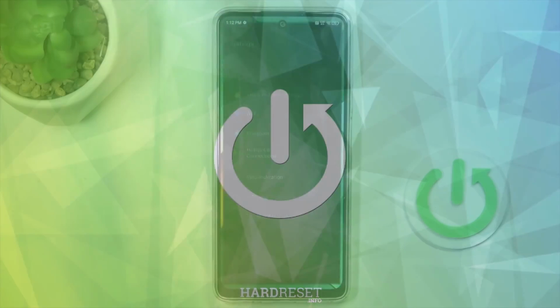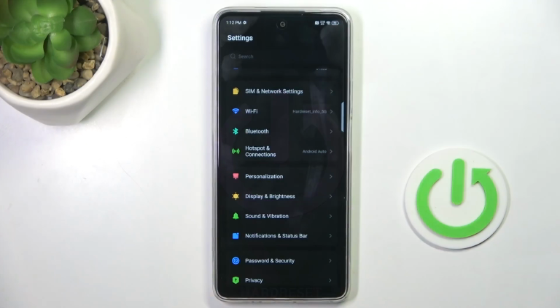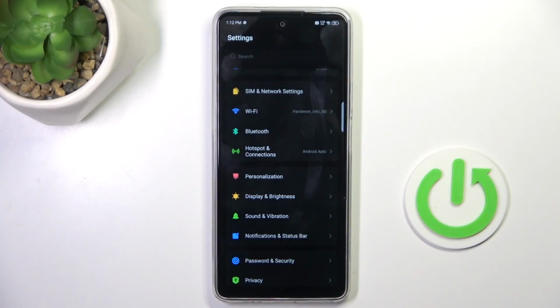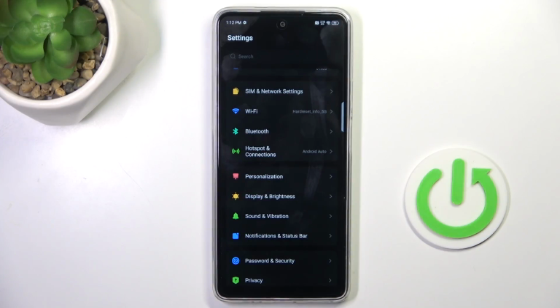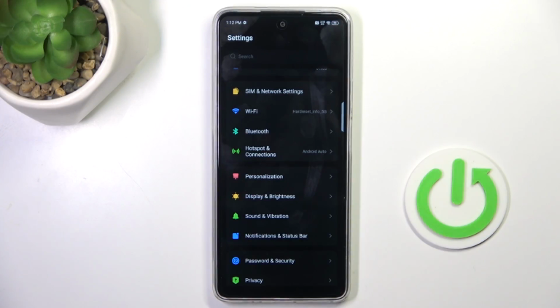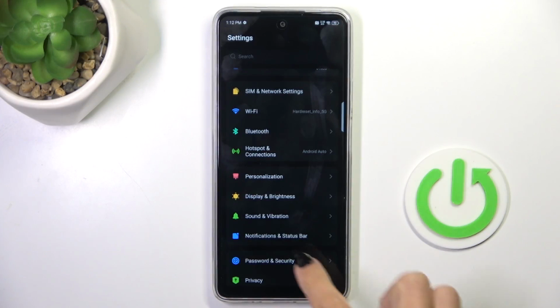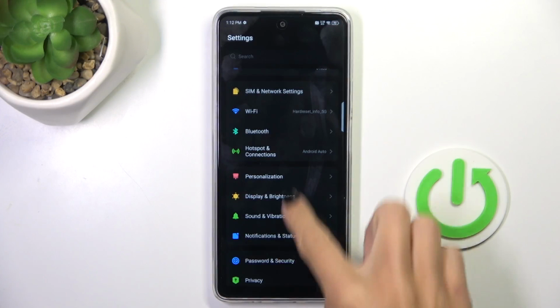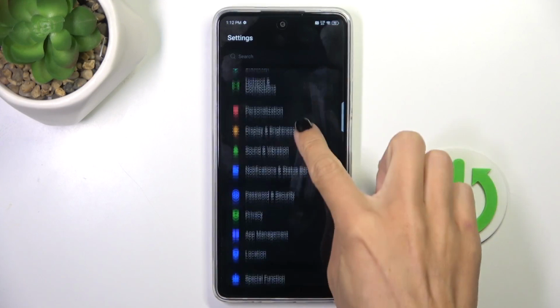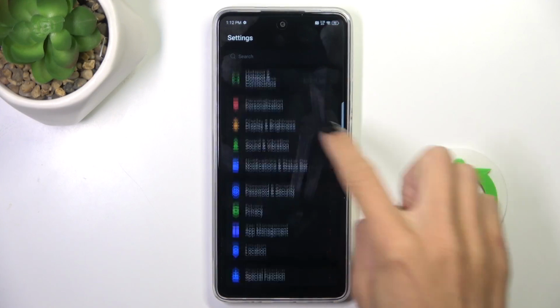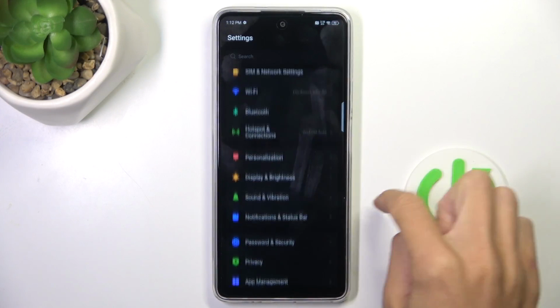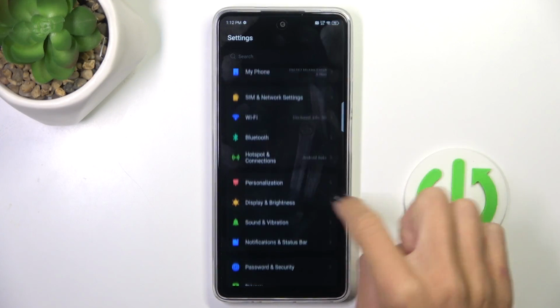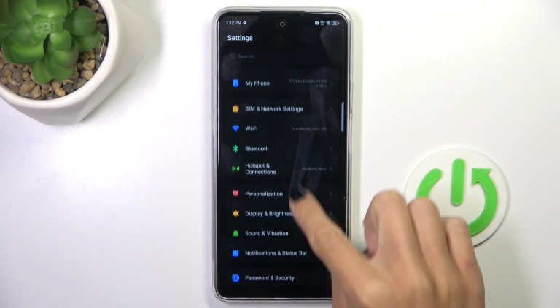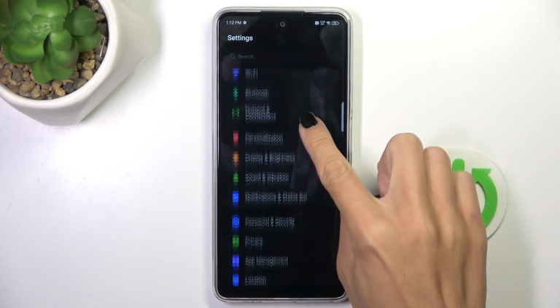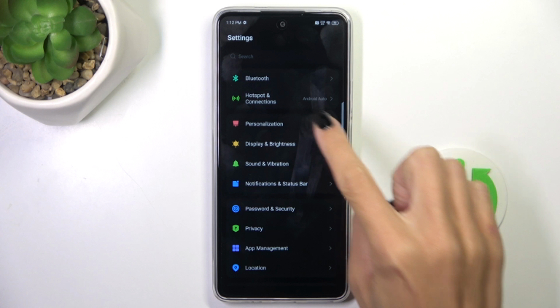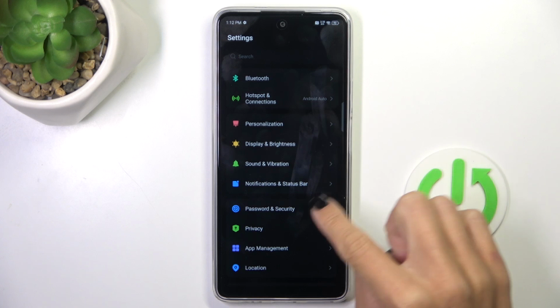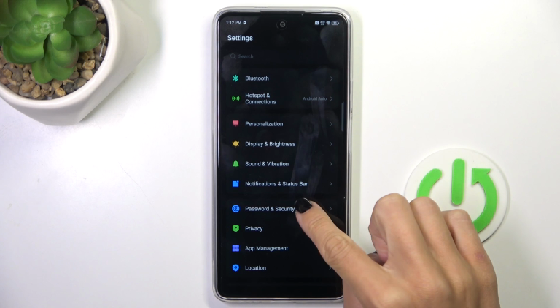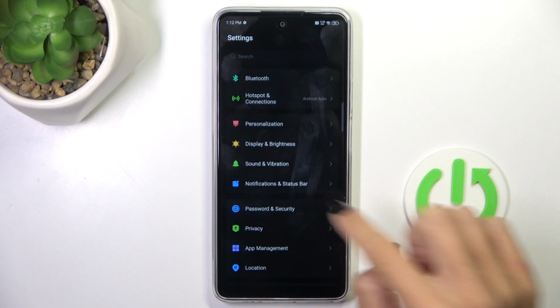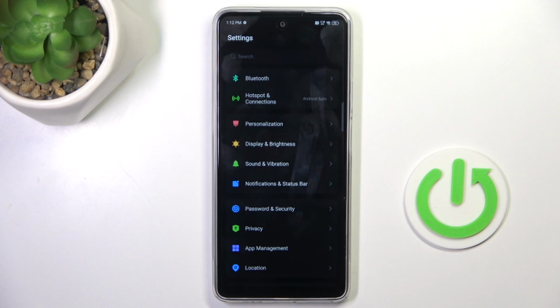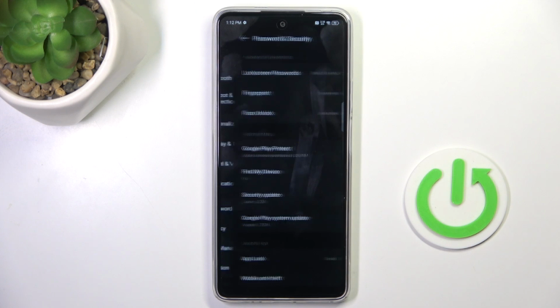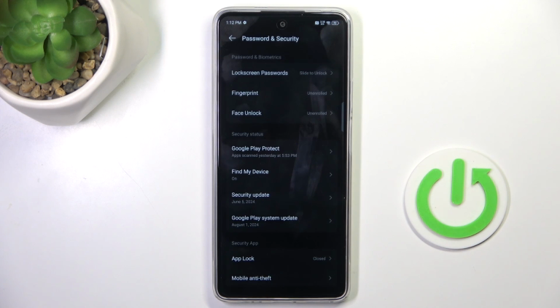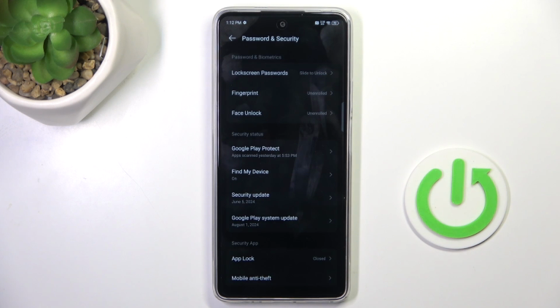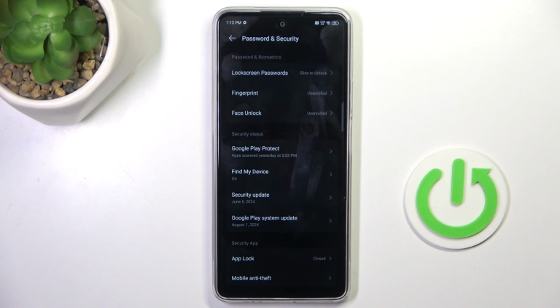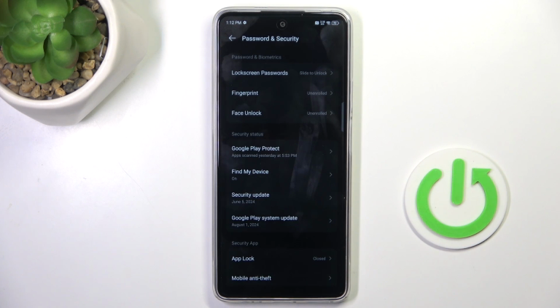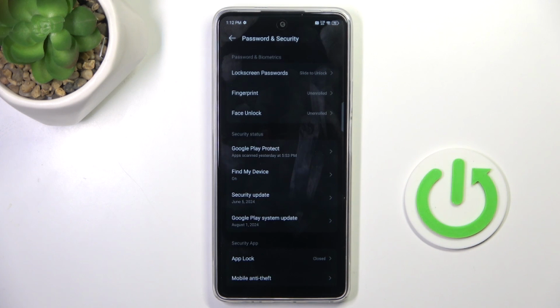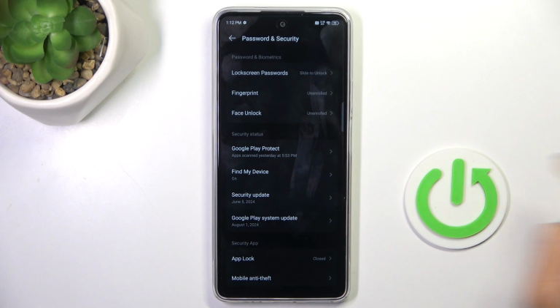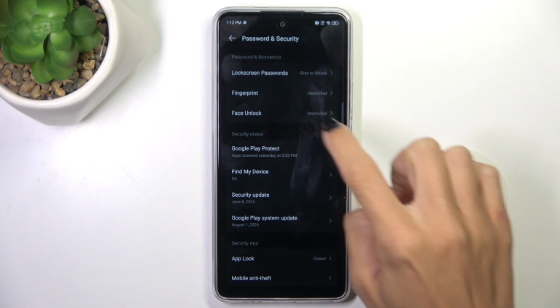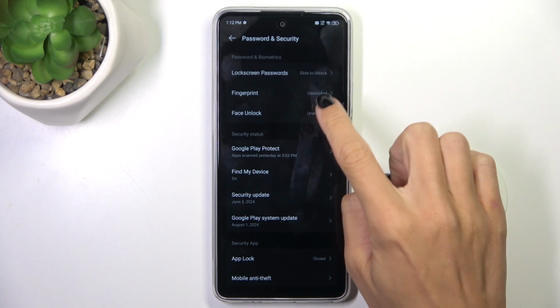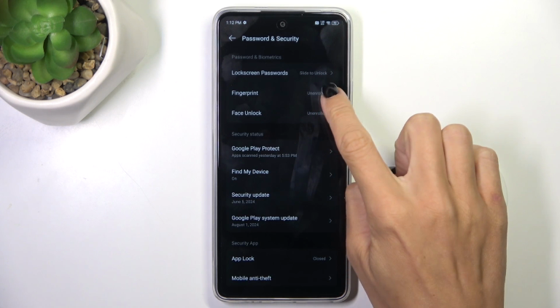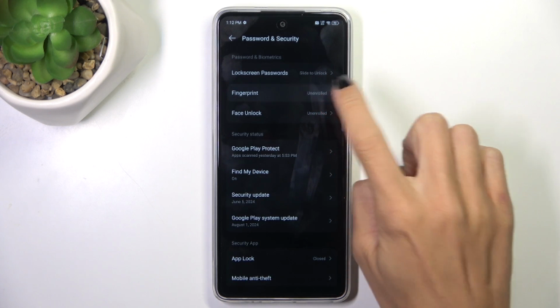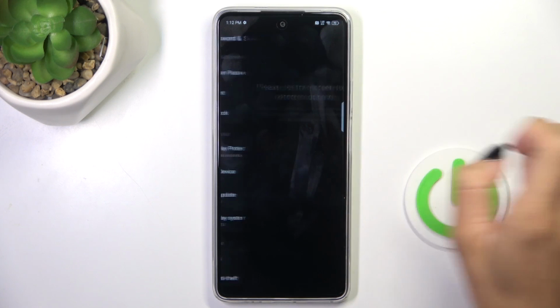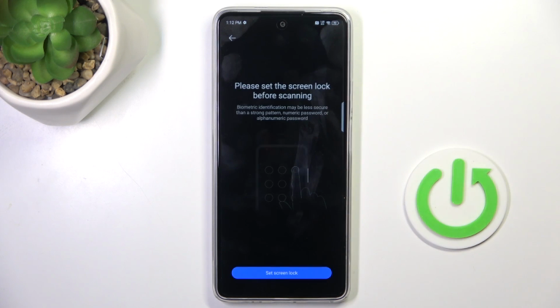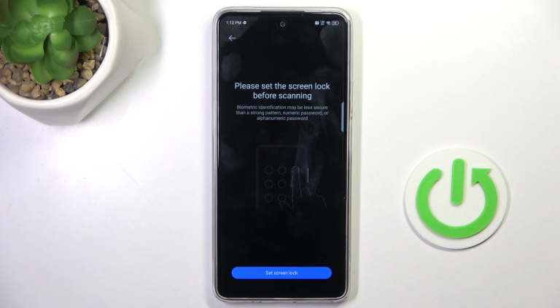First of all, open the Settings, then find and select Password and Security, and tap on Fingerprint.